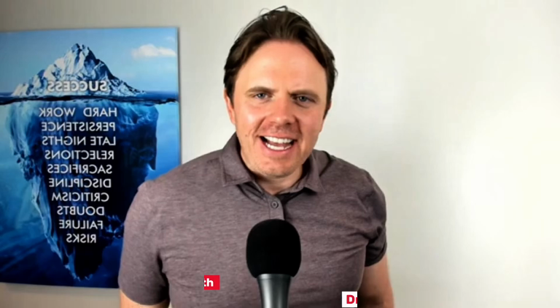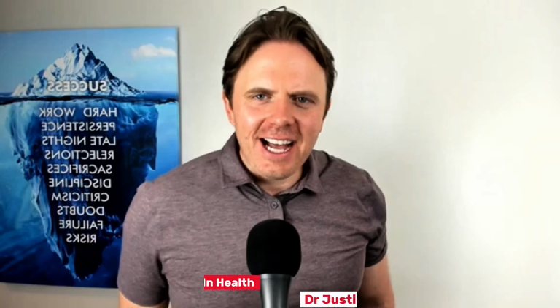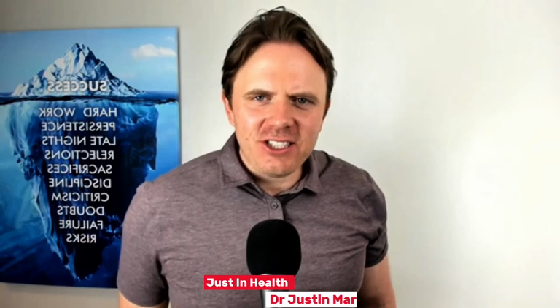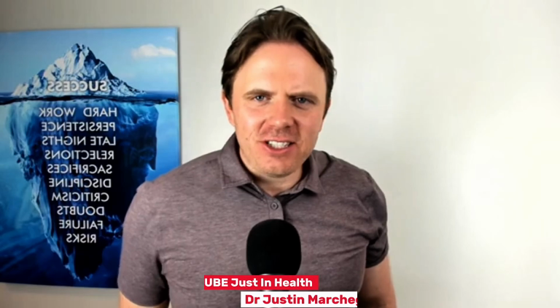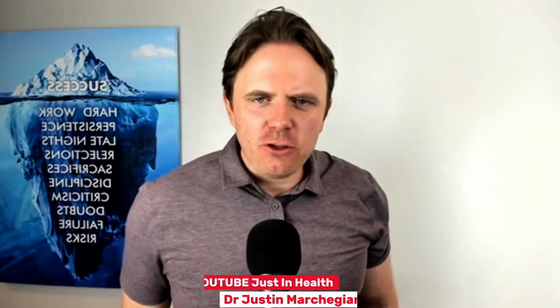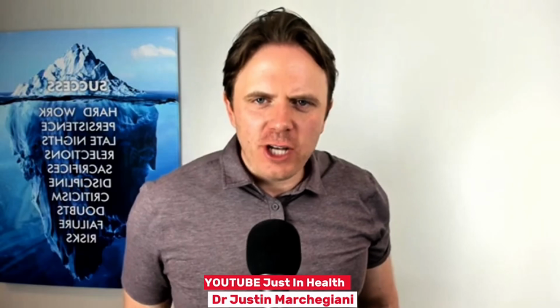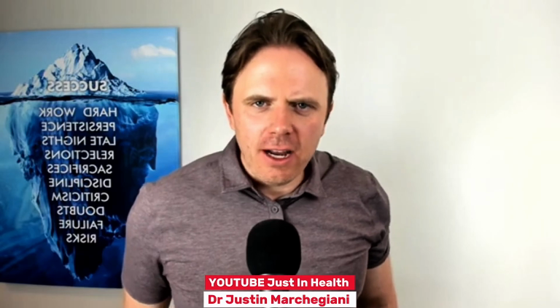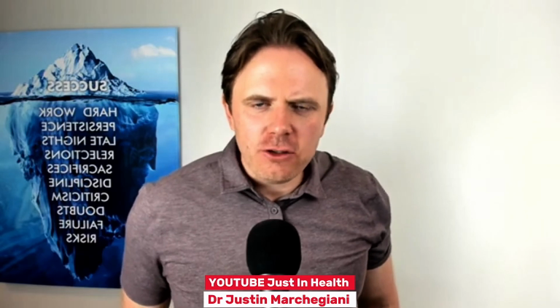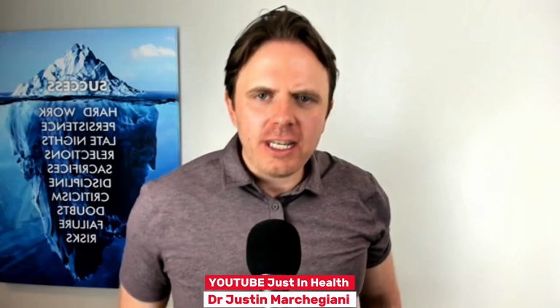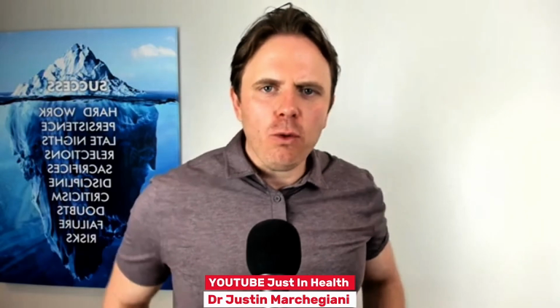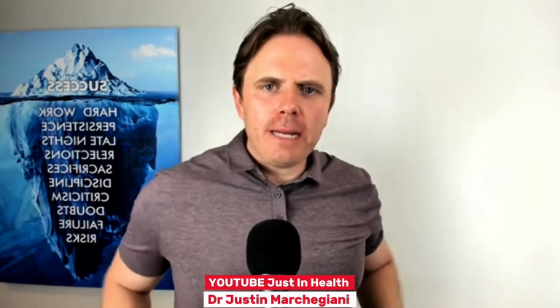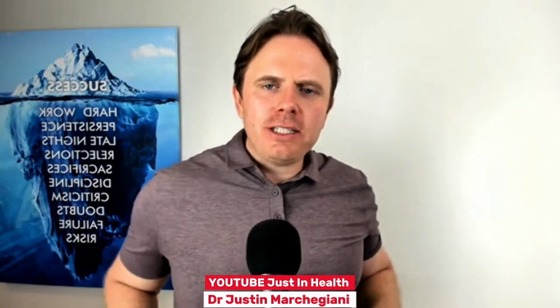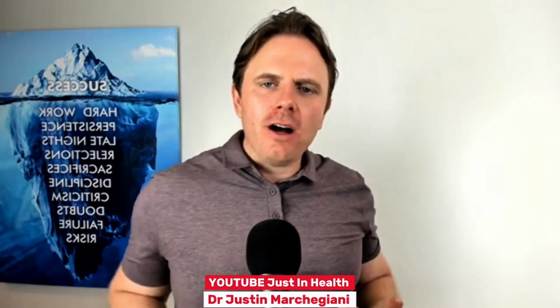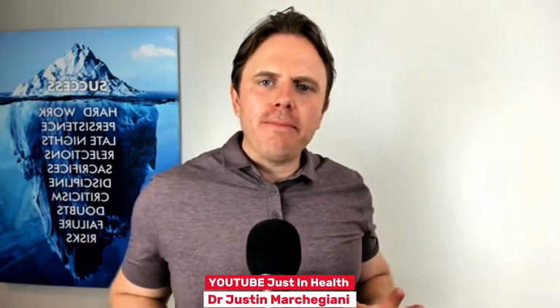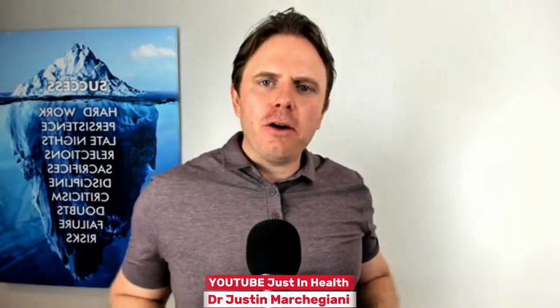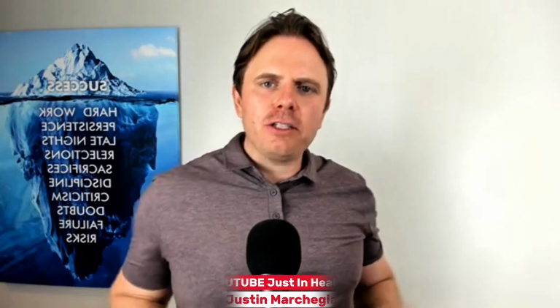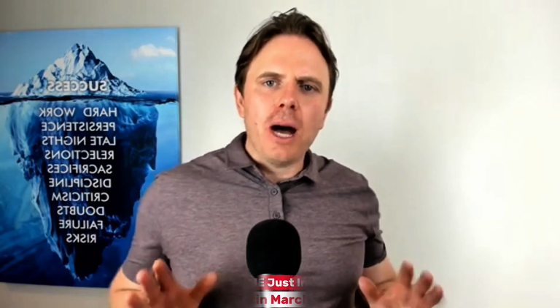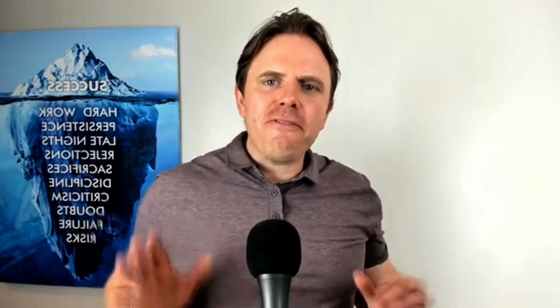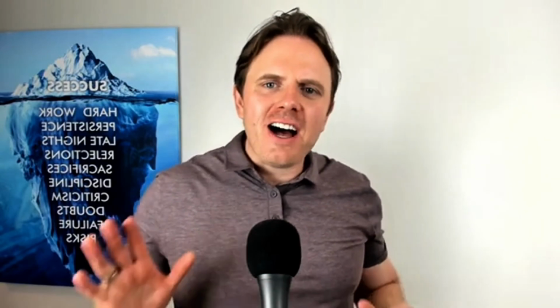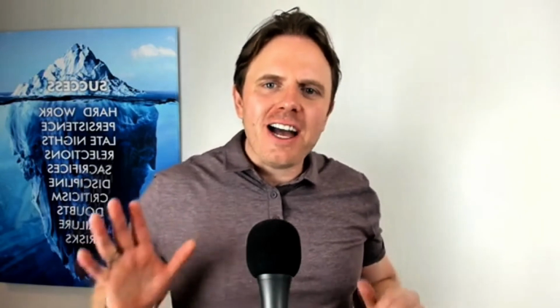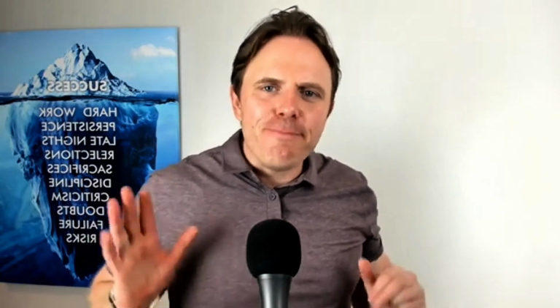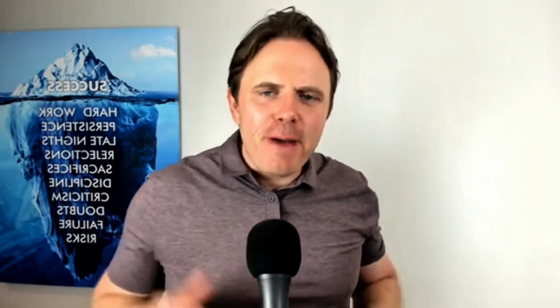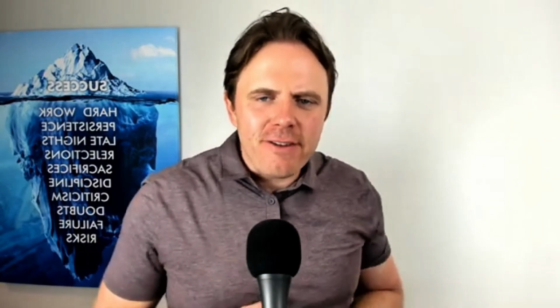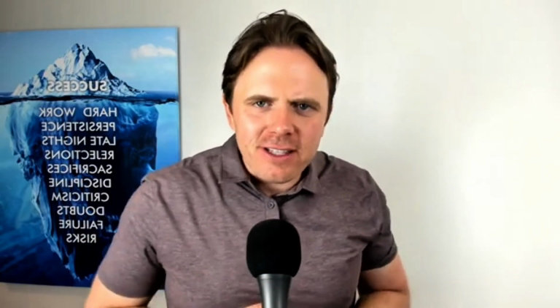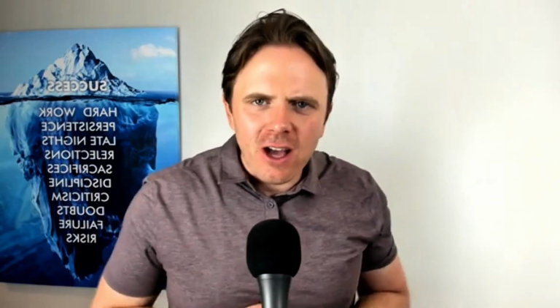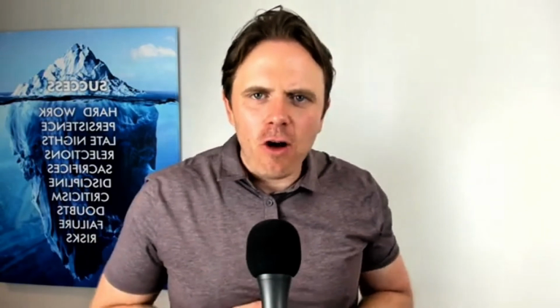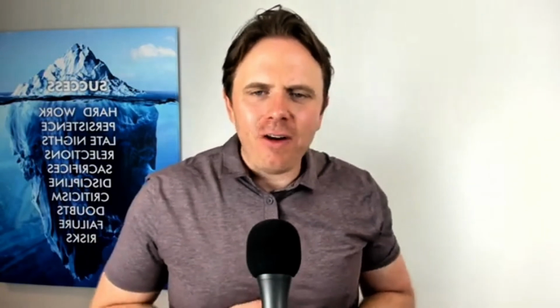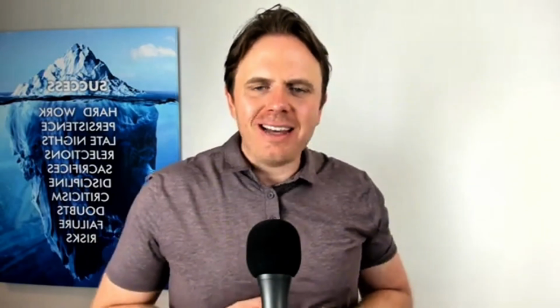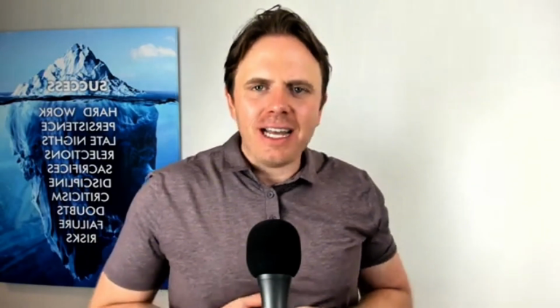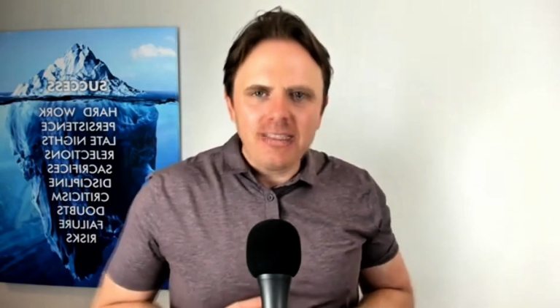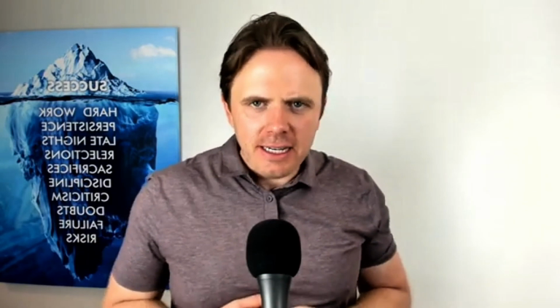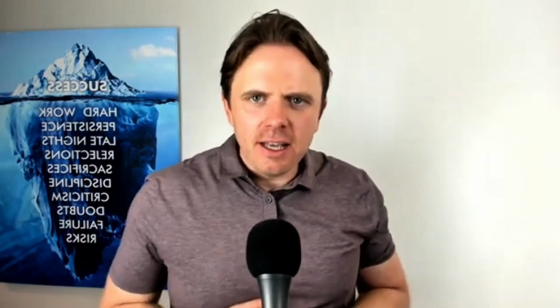Hey guys, this is Dr. Jay here. Today we're going to be talking about the top five benefits of glycine.